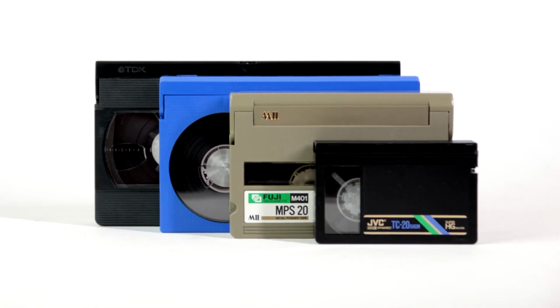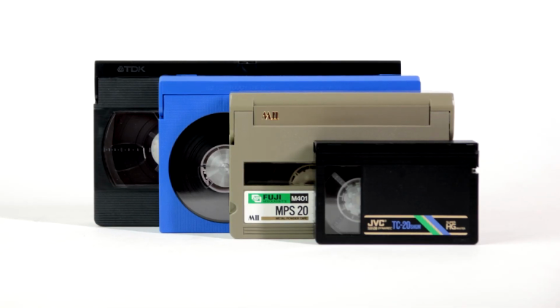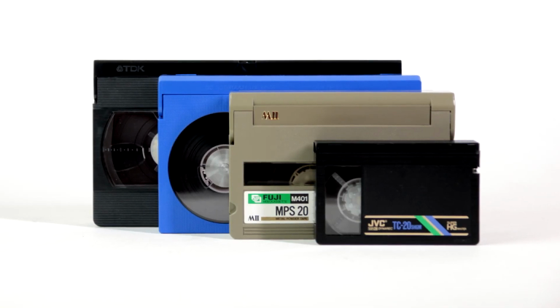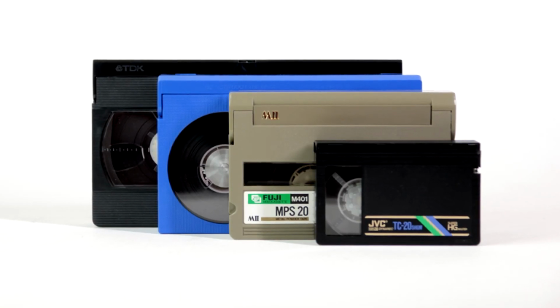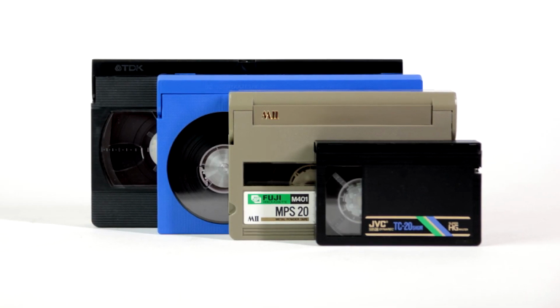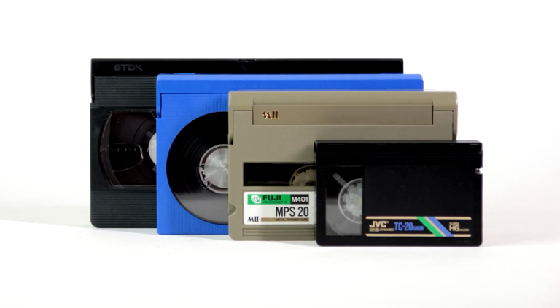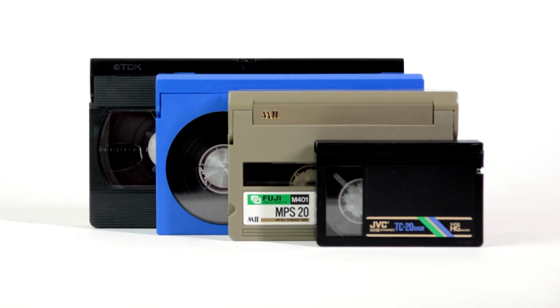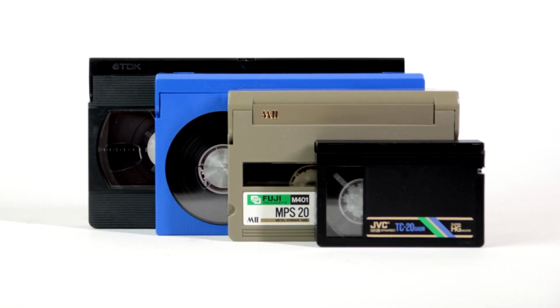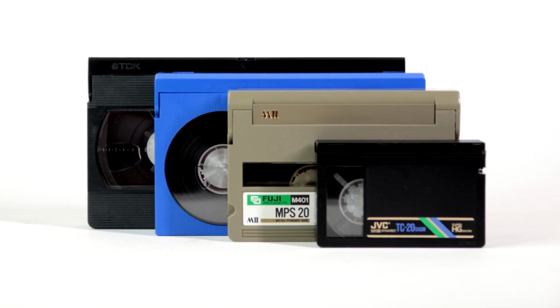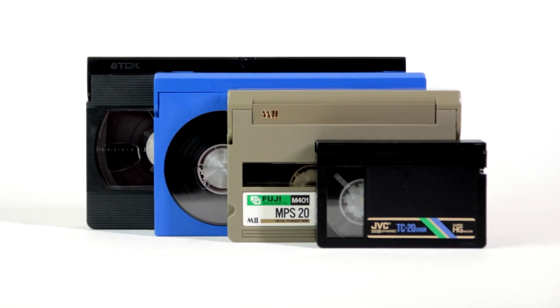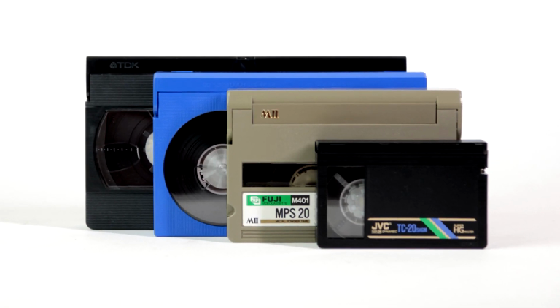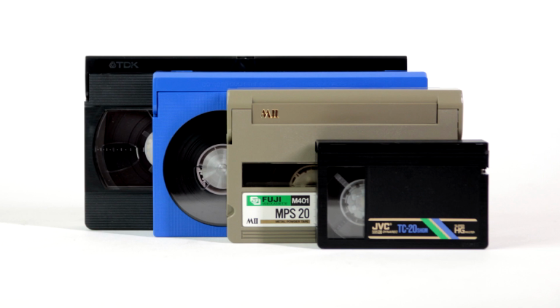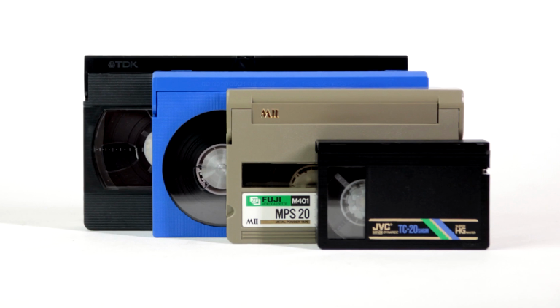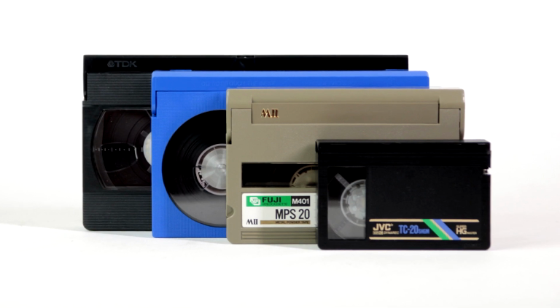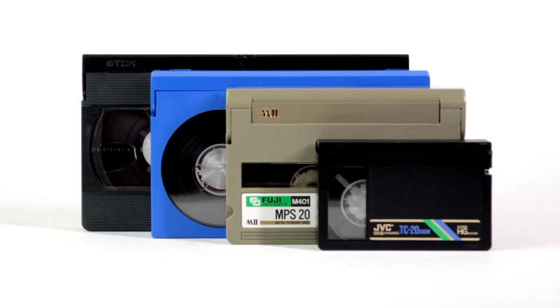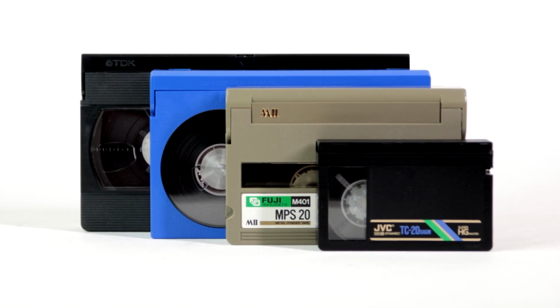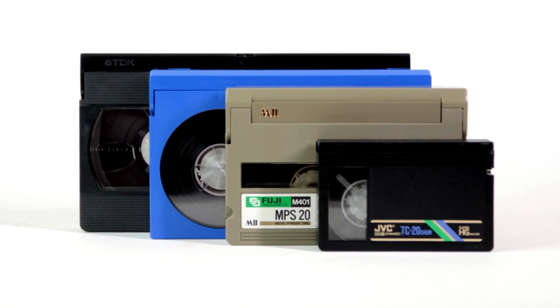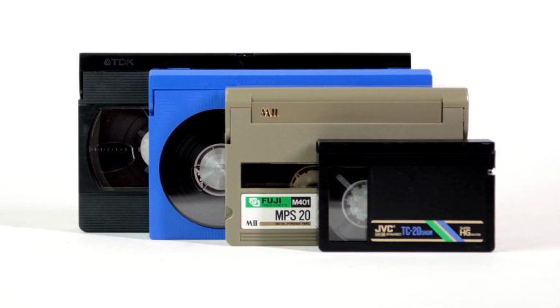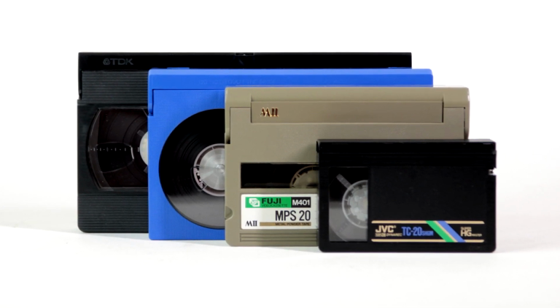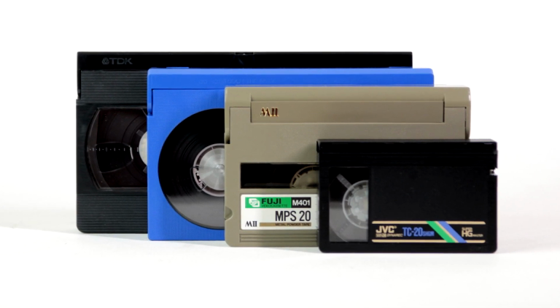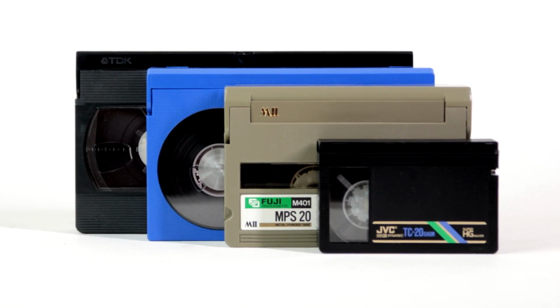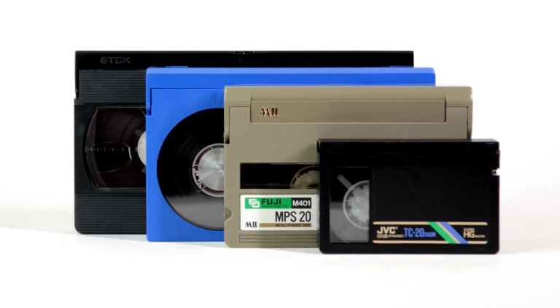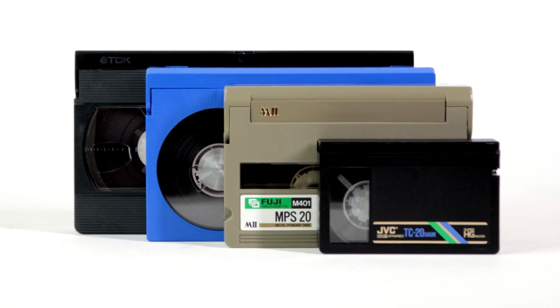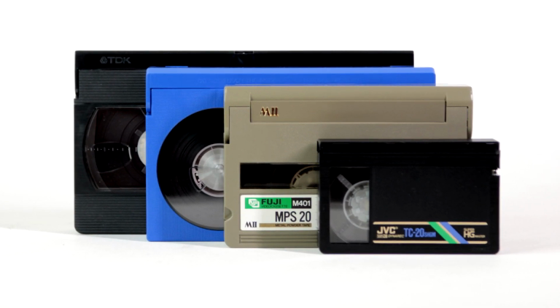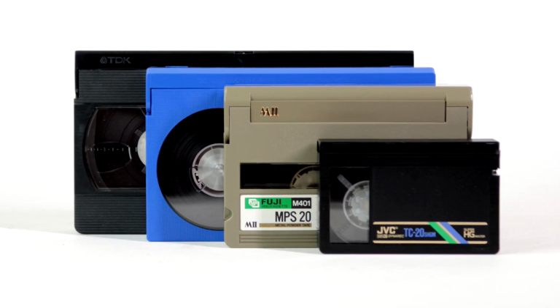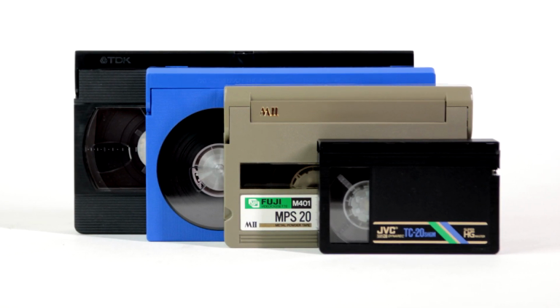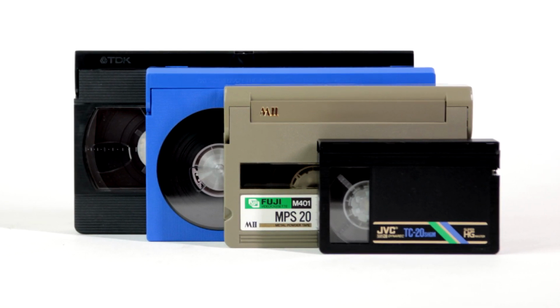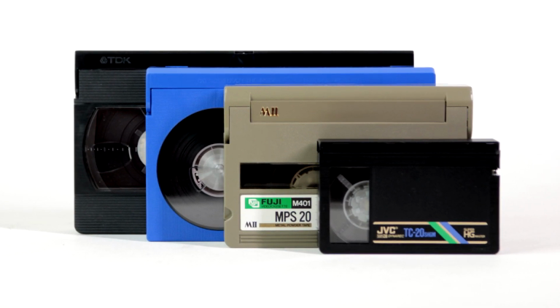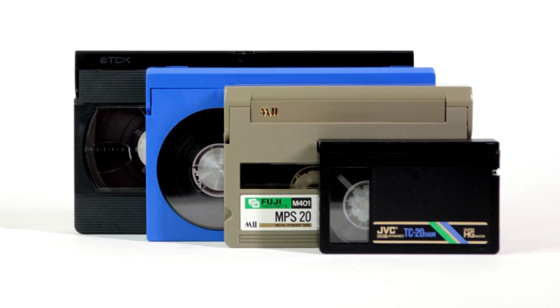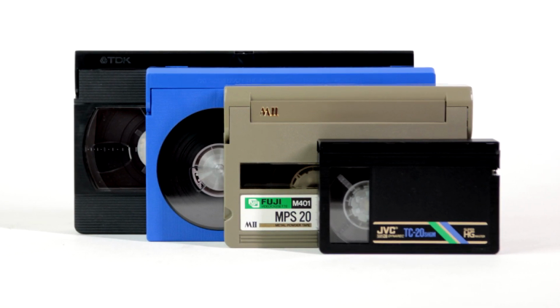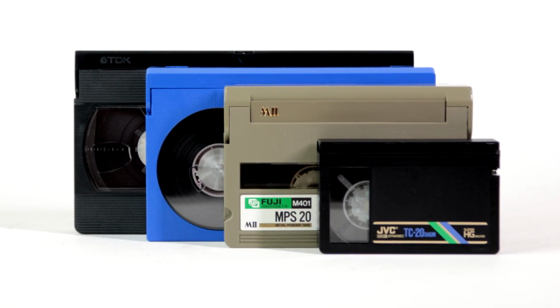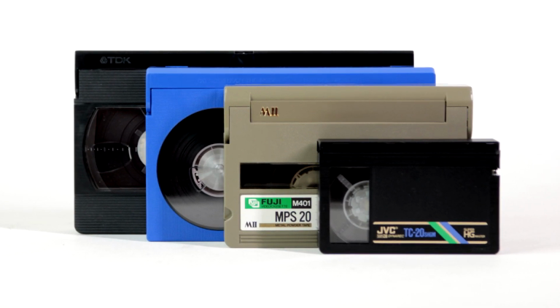Clearly, there is something about the 20-minute runtime that made it a standard for portable video.